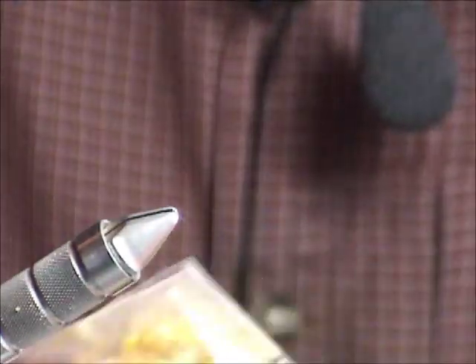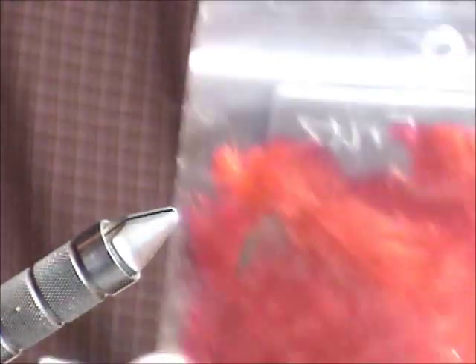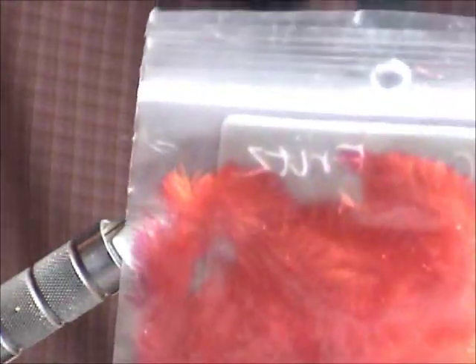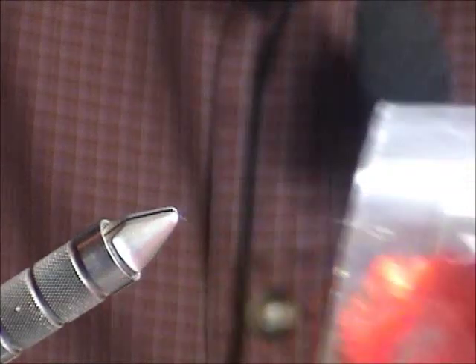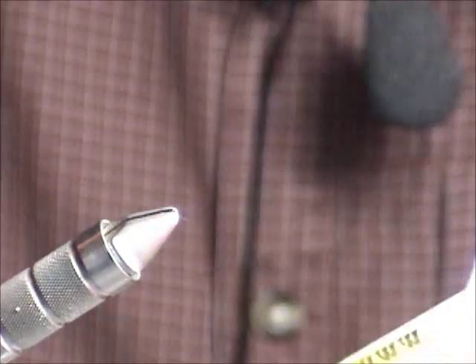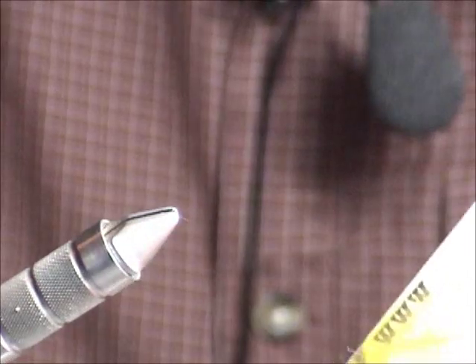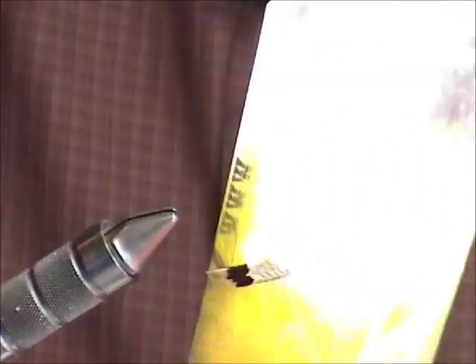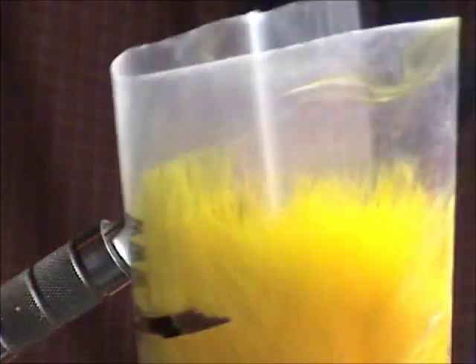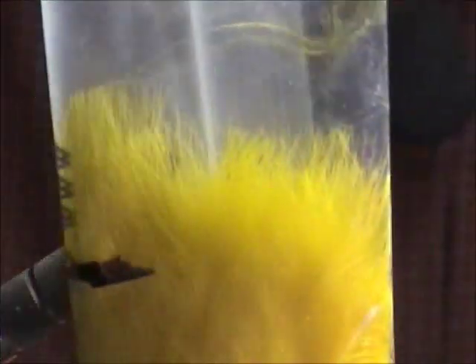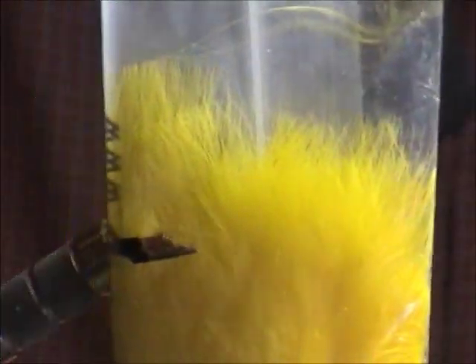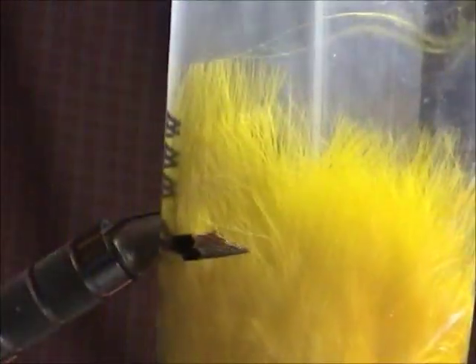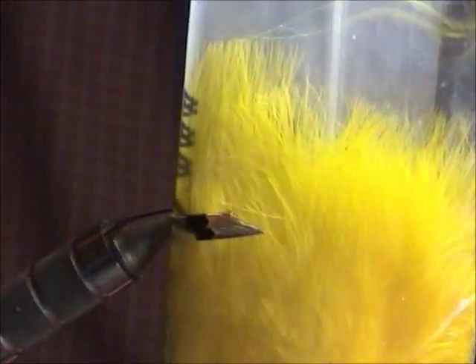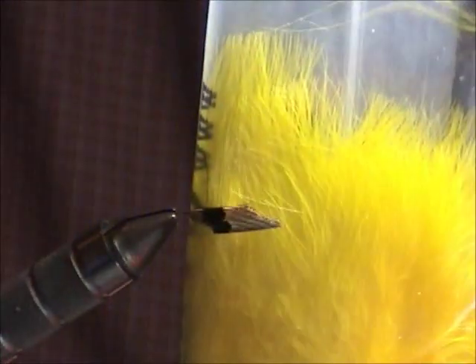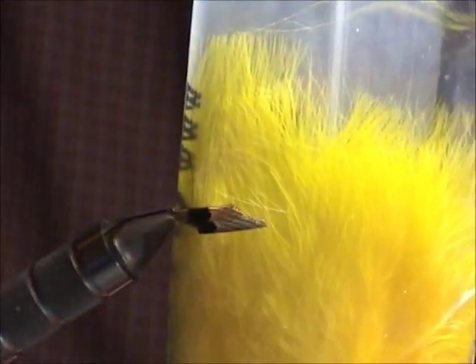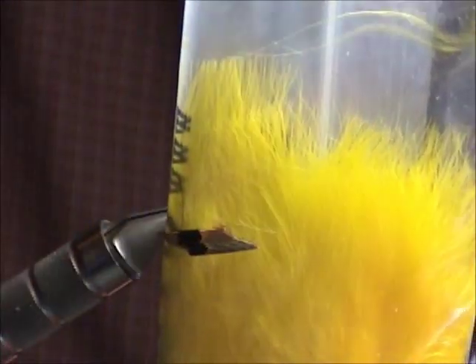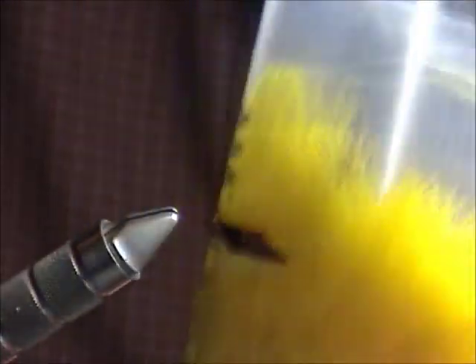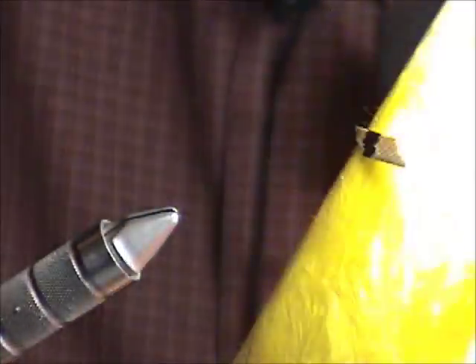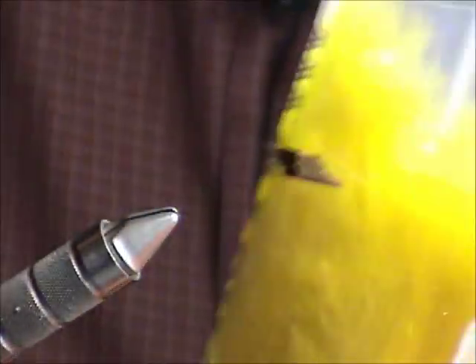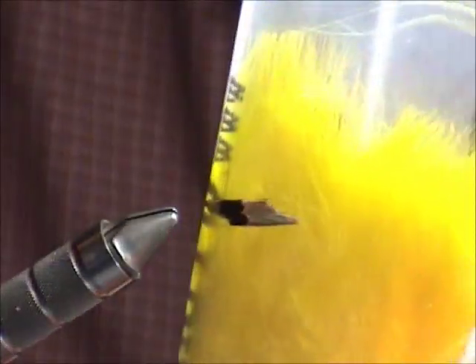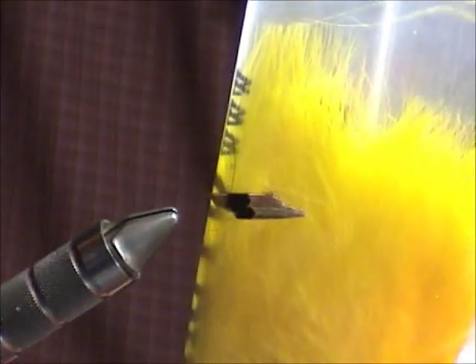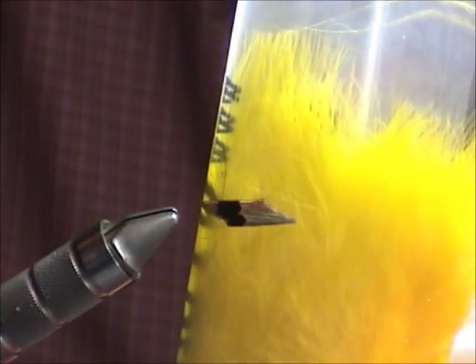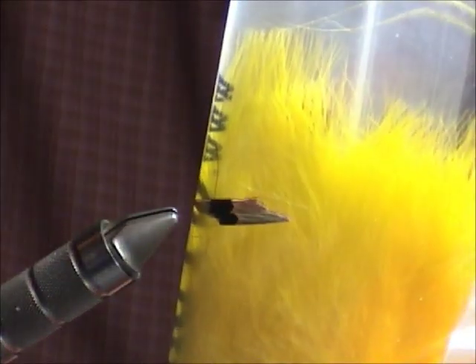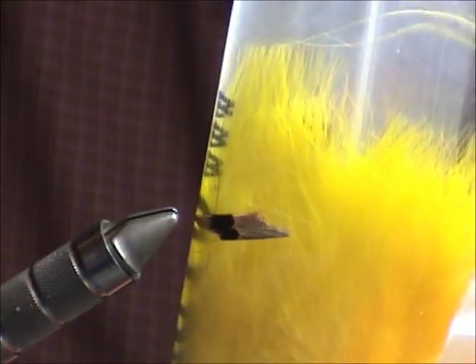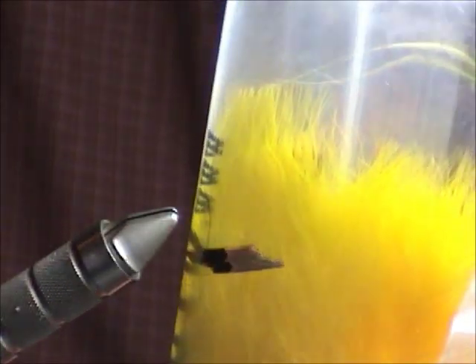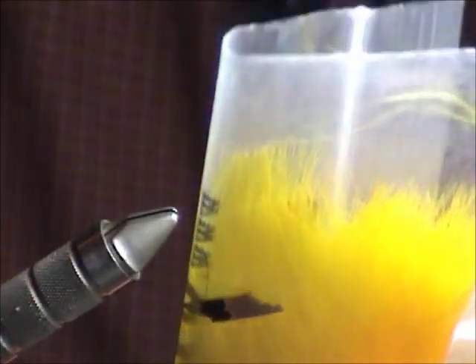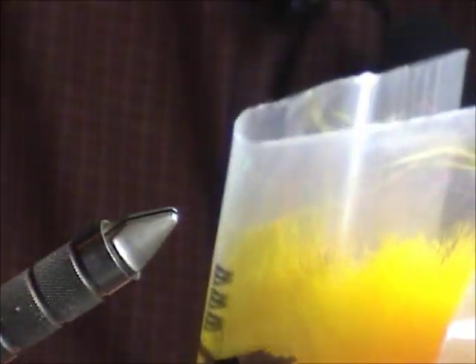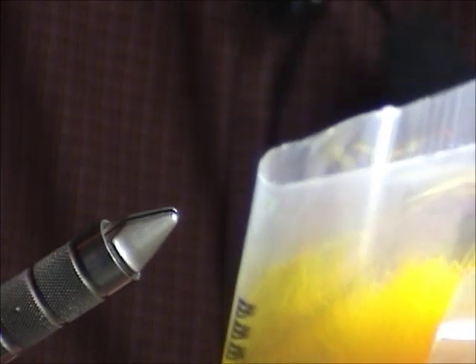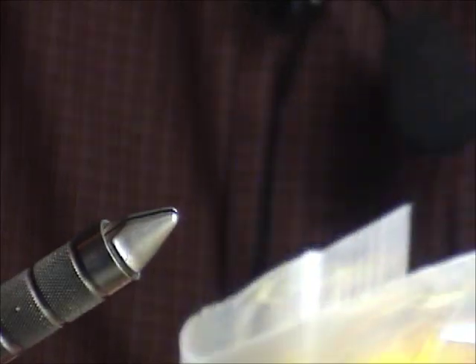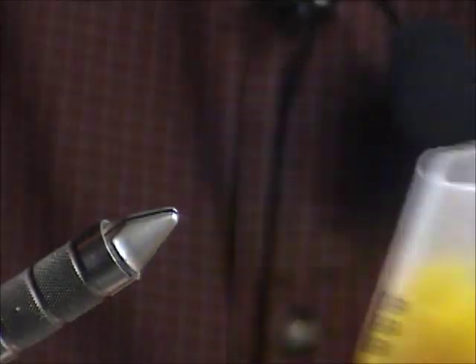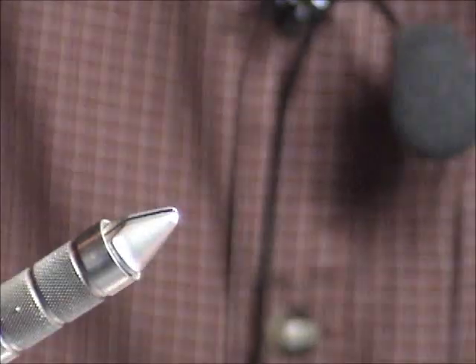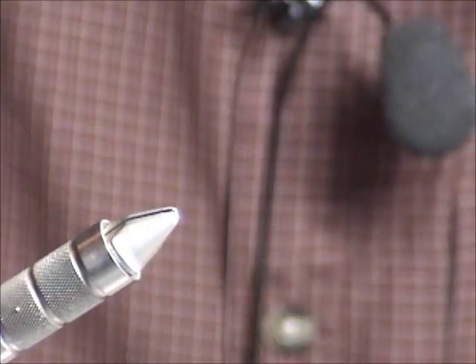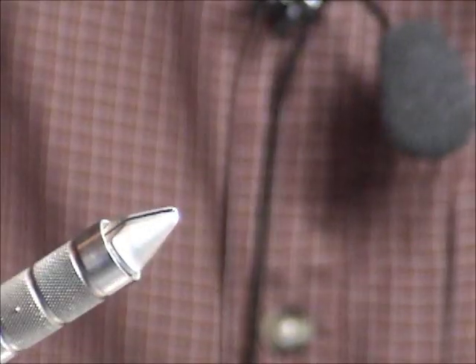That's the body of the fly, and then it has a little tail using a fluorescent yellow strung marabou.